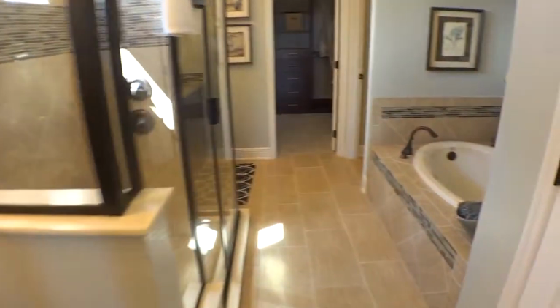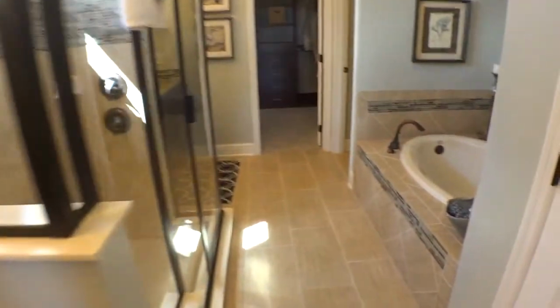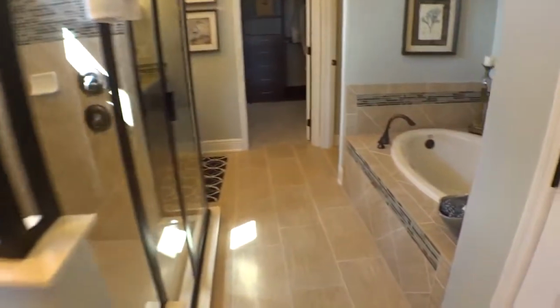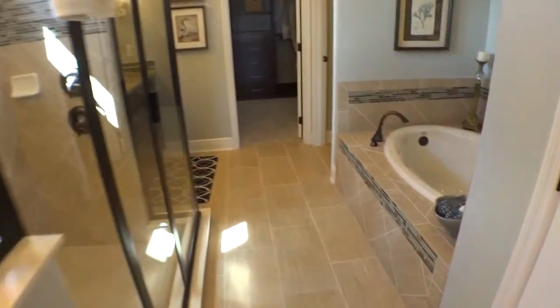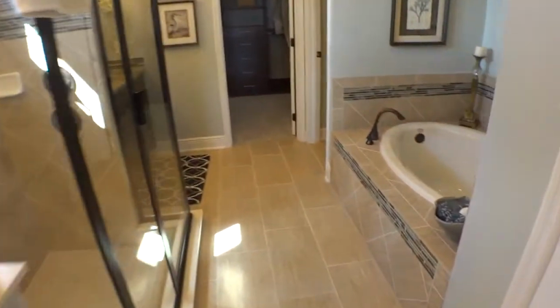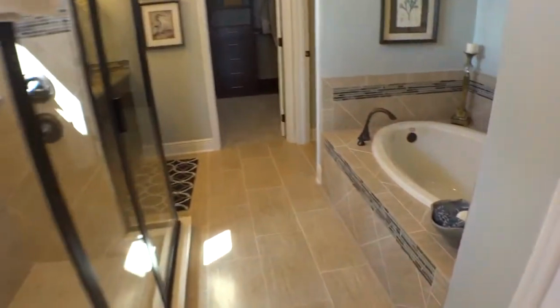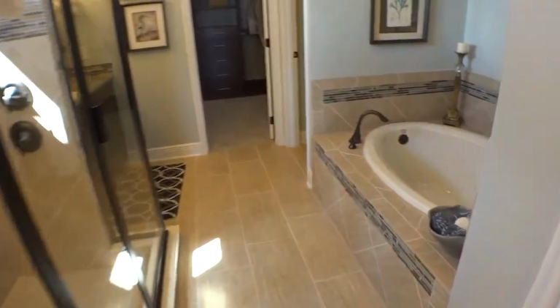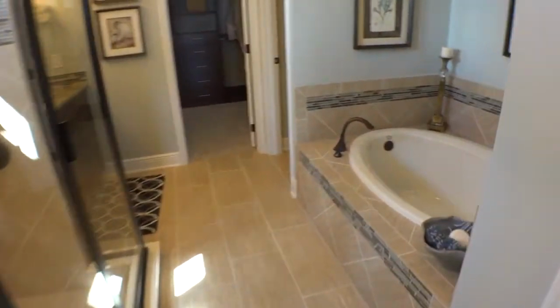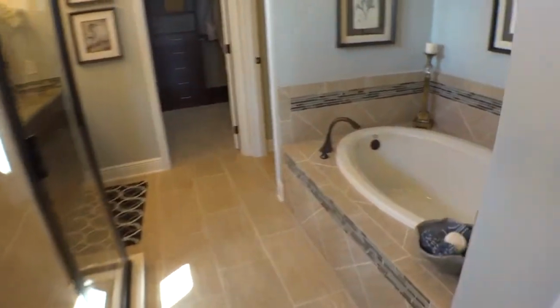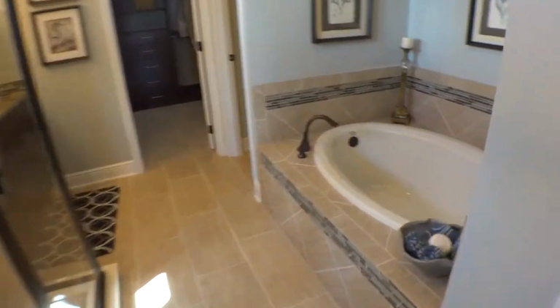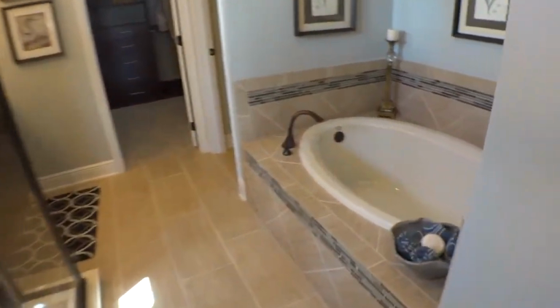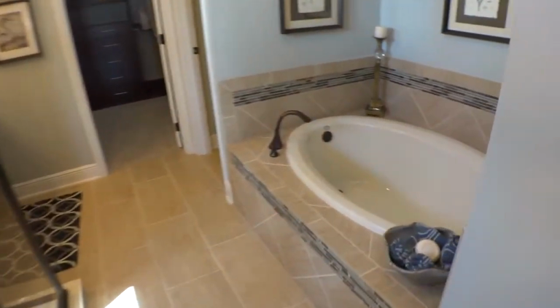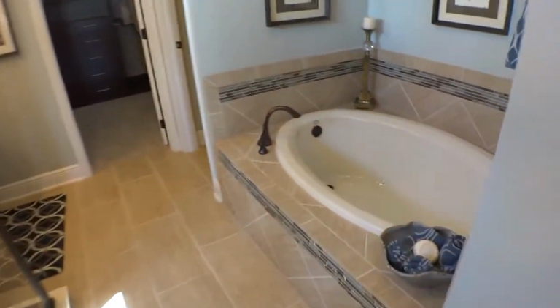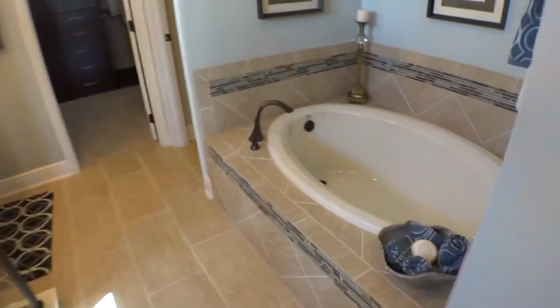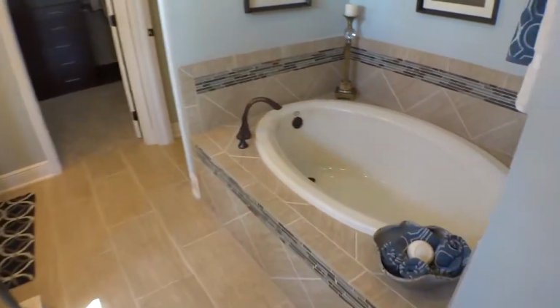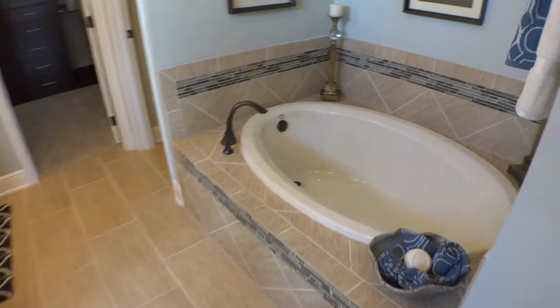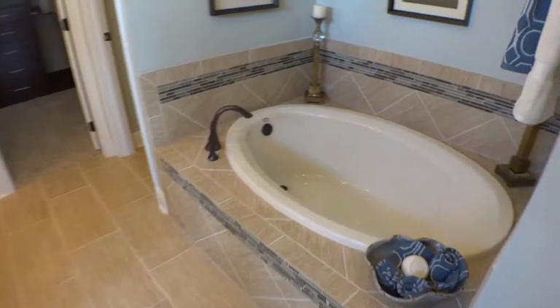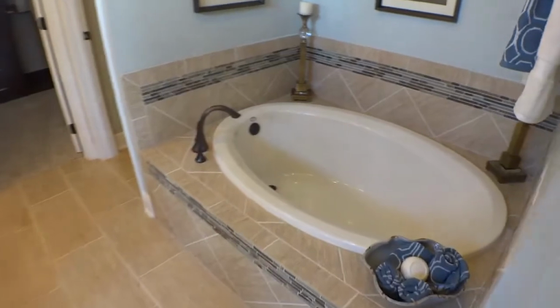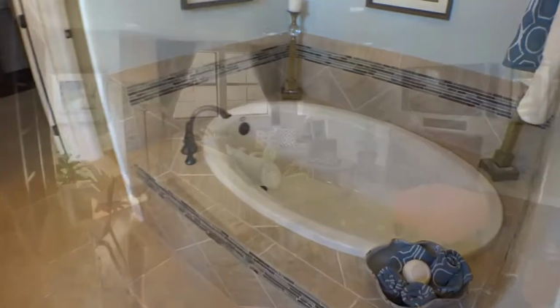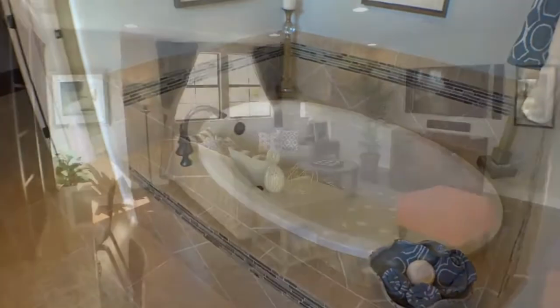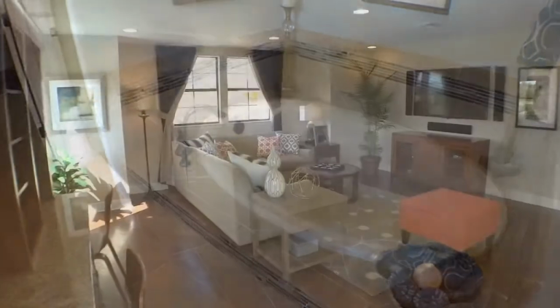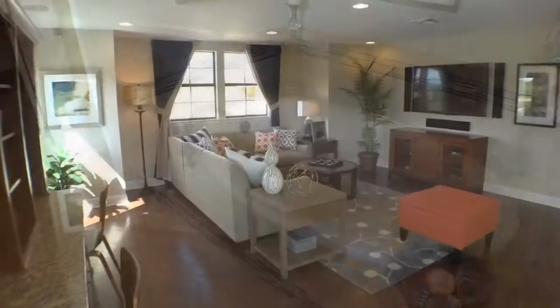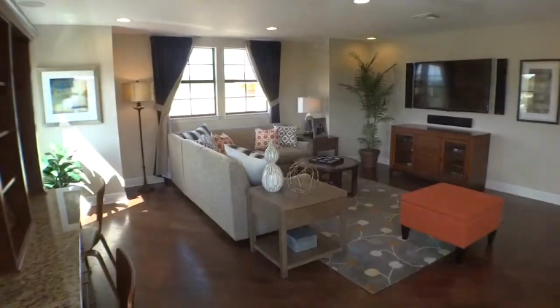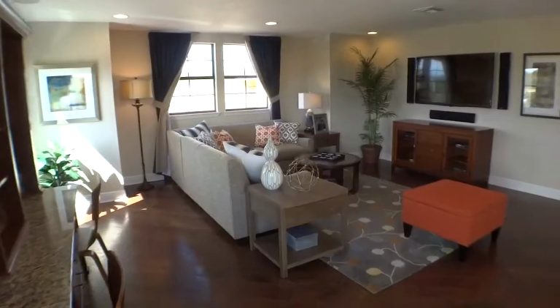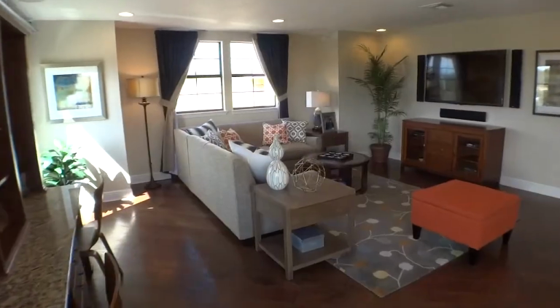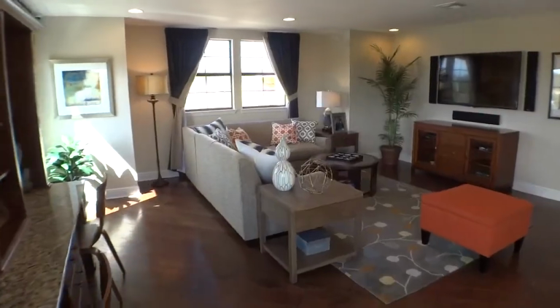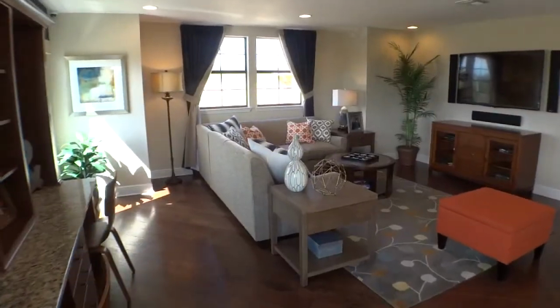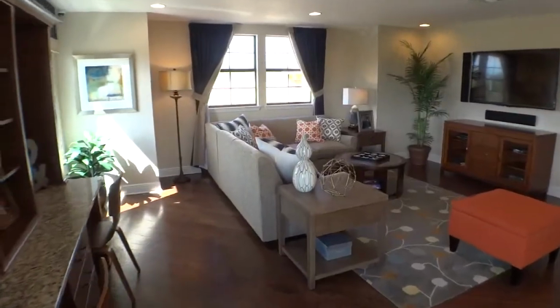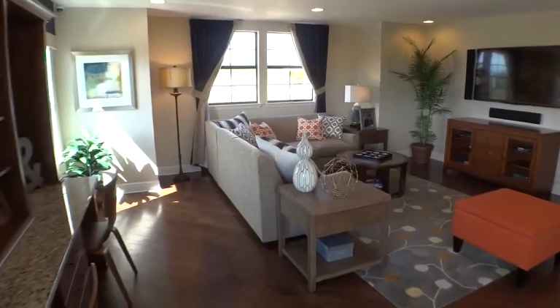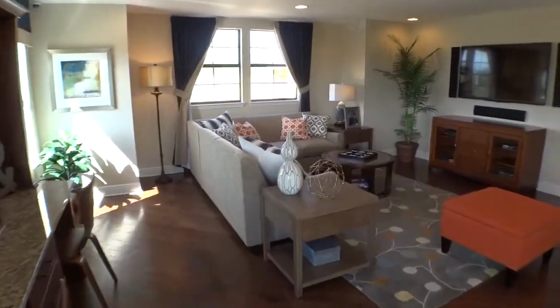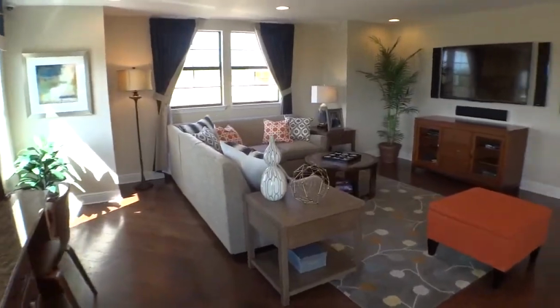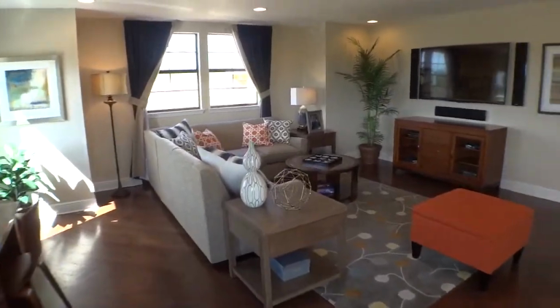I'm just quickly doing a video here to show you some highlights of both those homes. So let's have a look around.